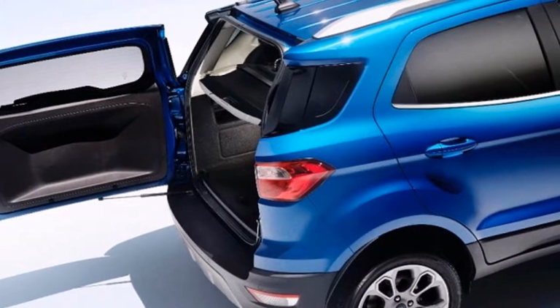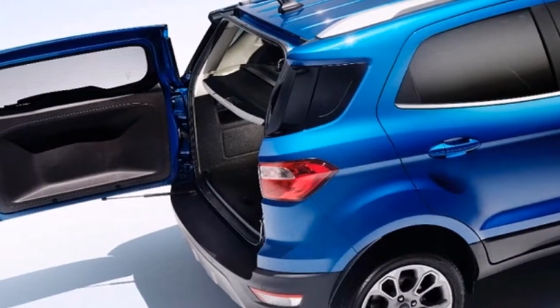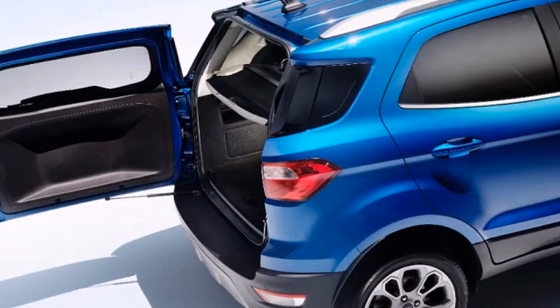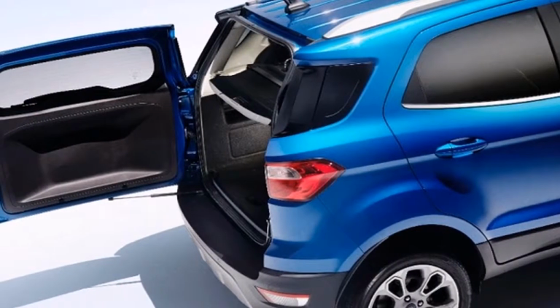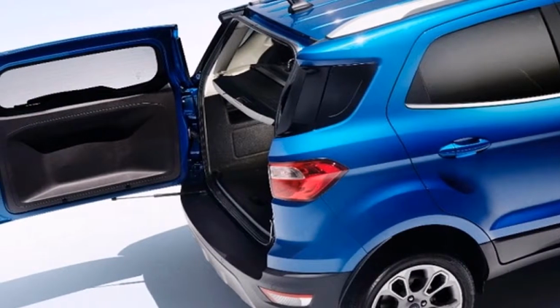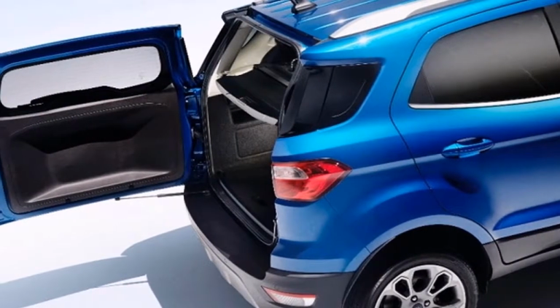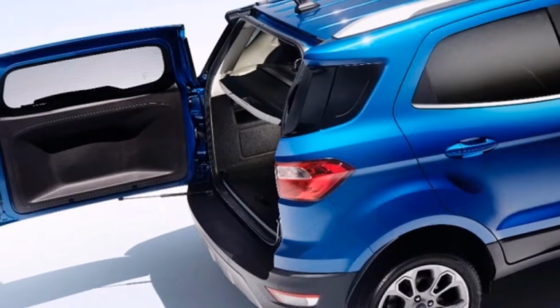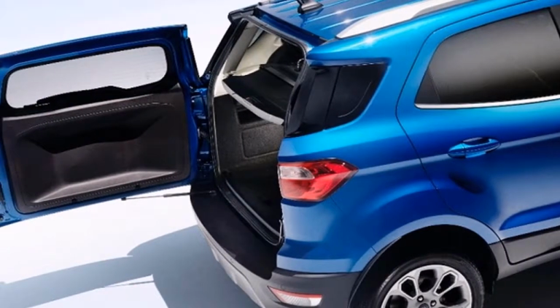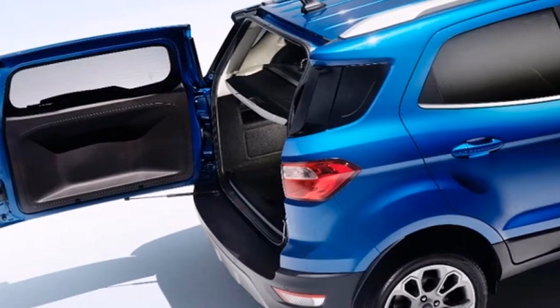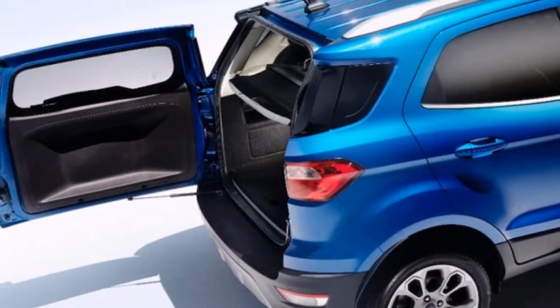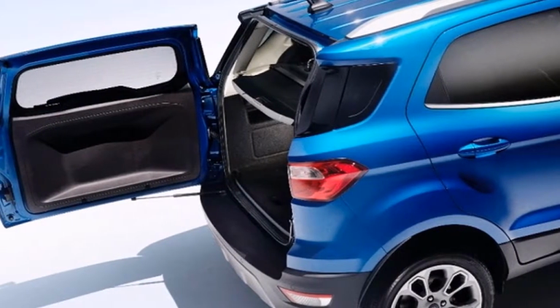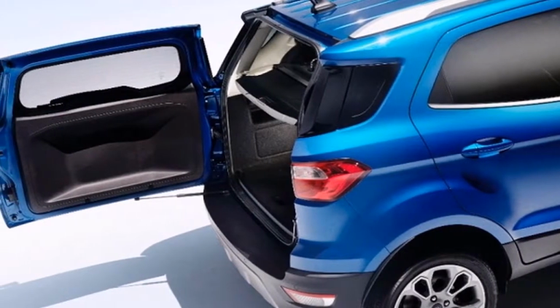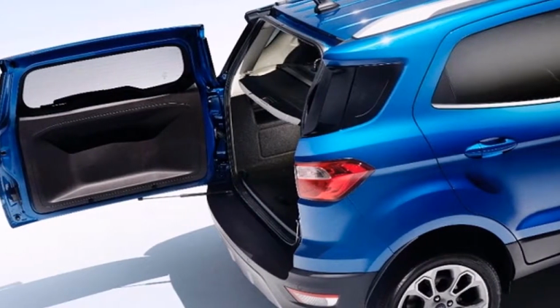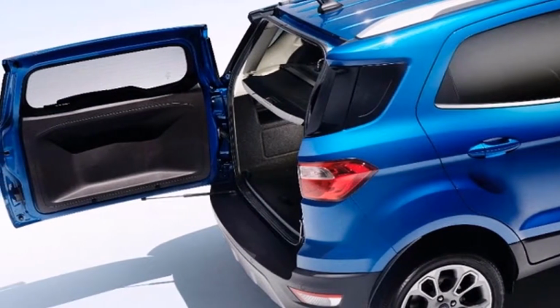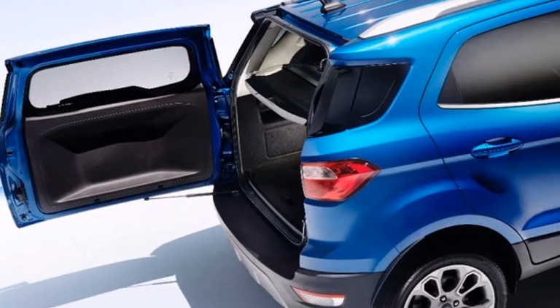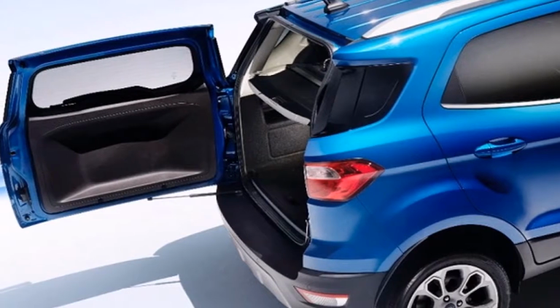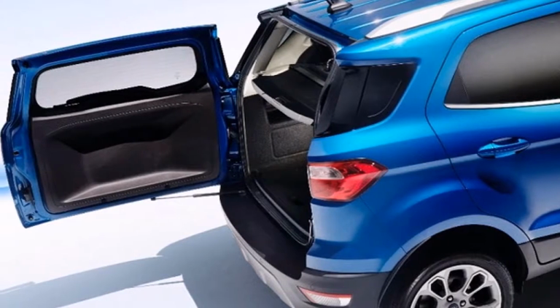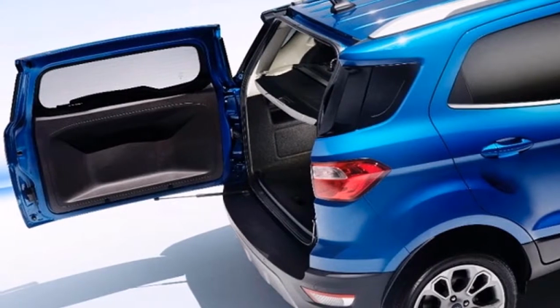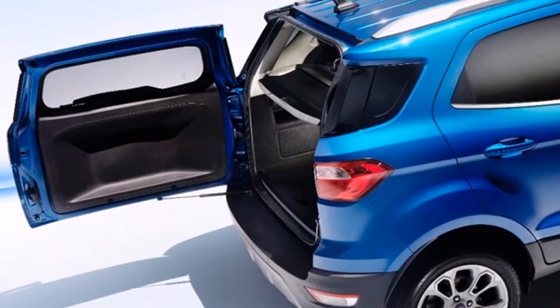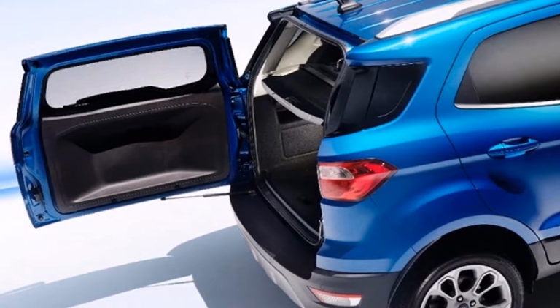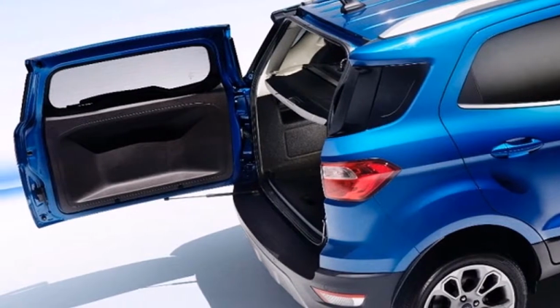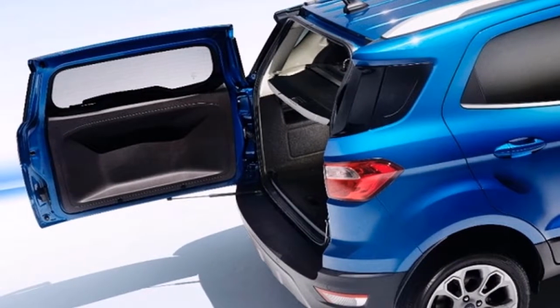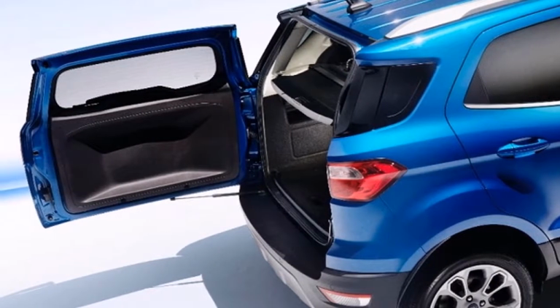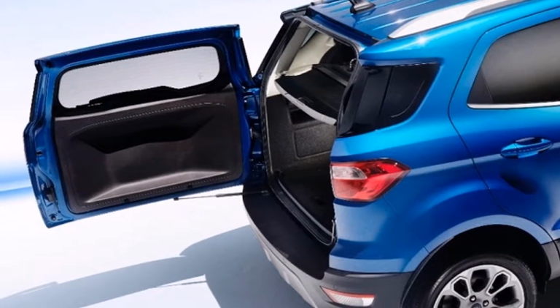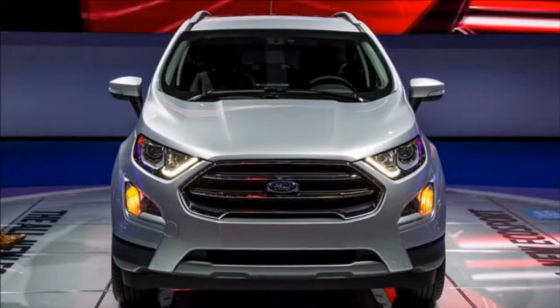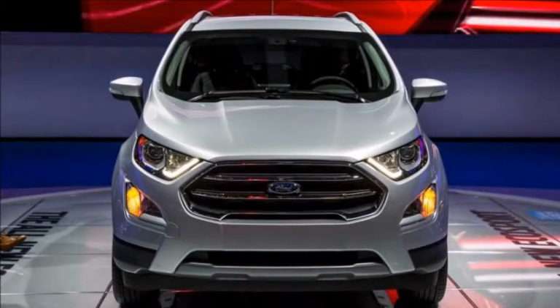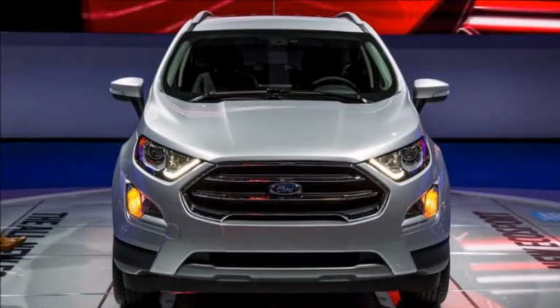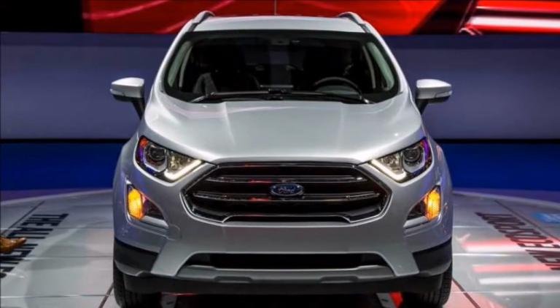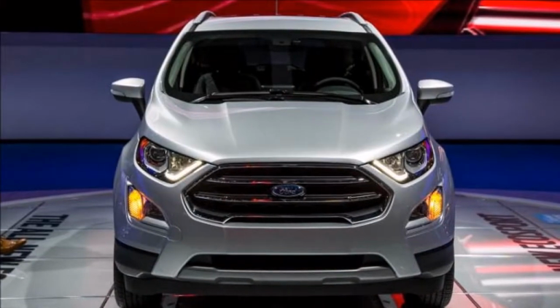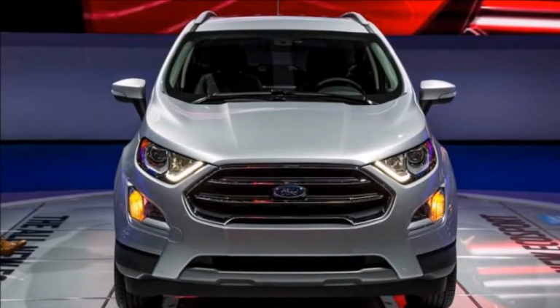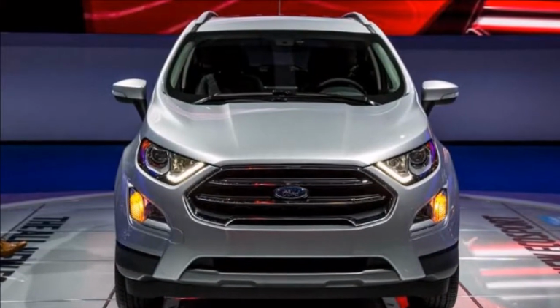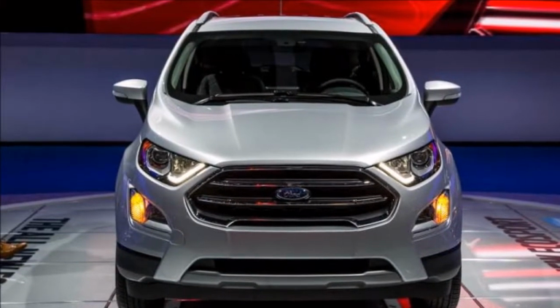Ford says it is including up to 30 storage bins inside the EcoSport, meaning you'll never be able to find your phone charger again.